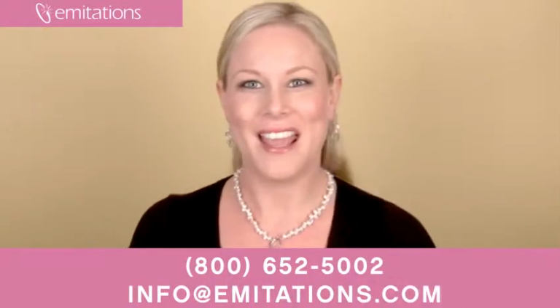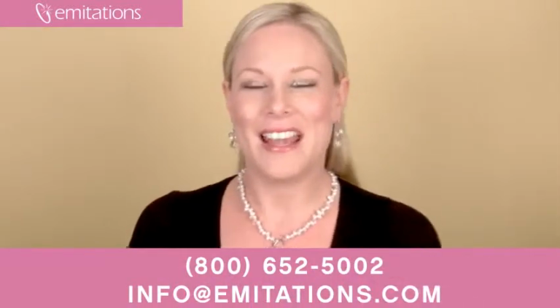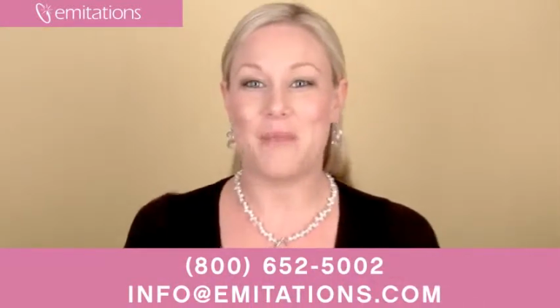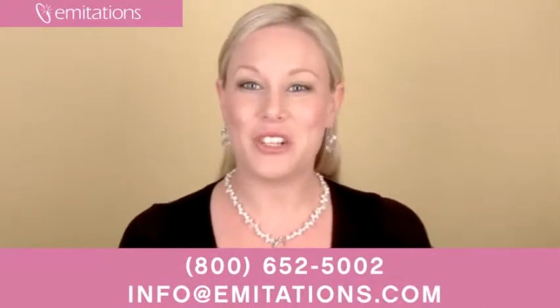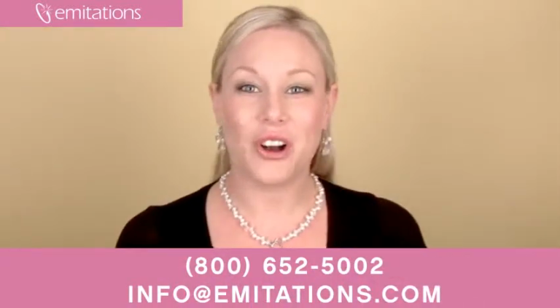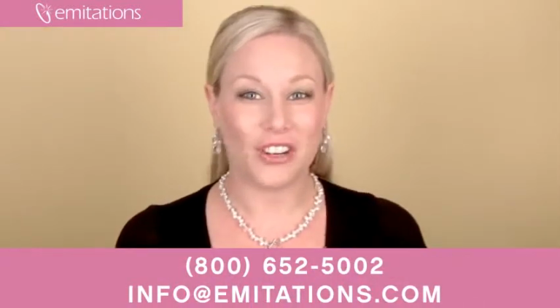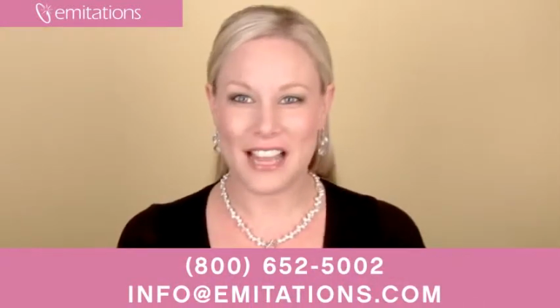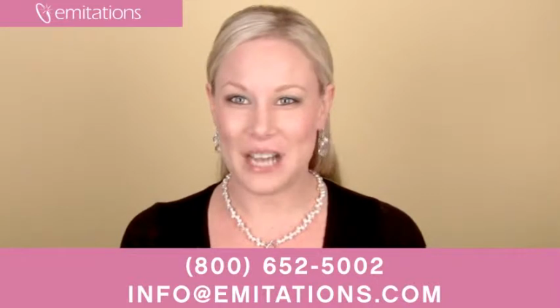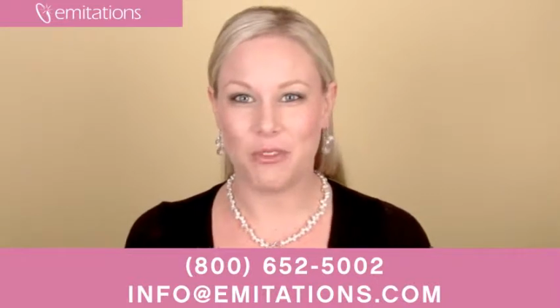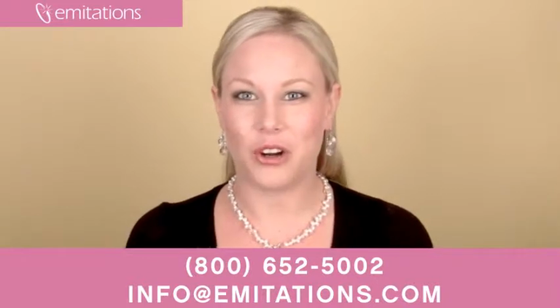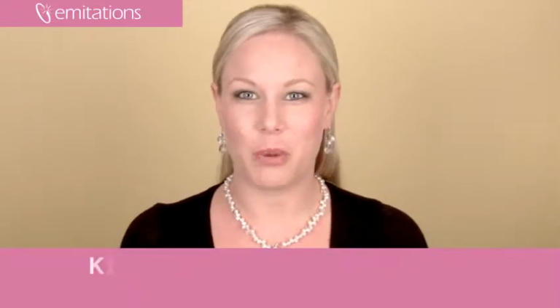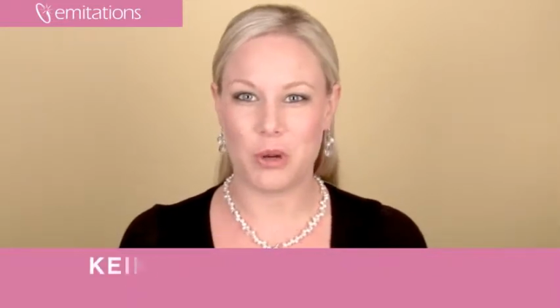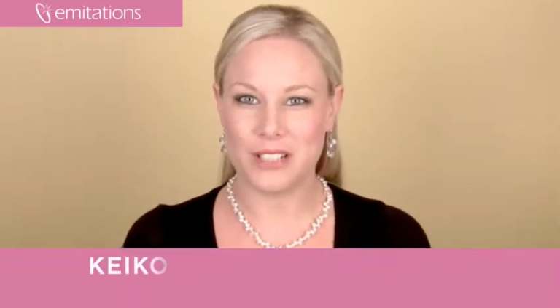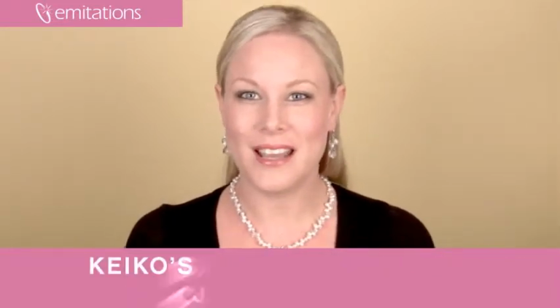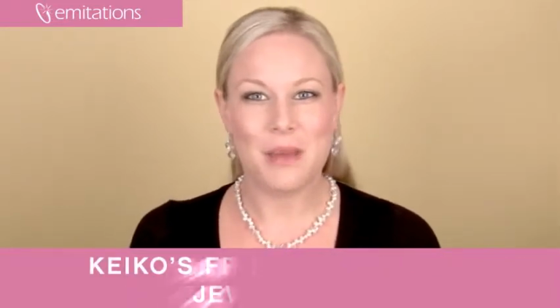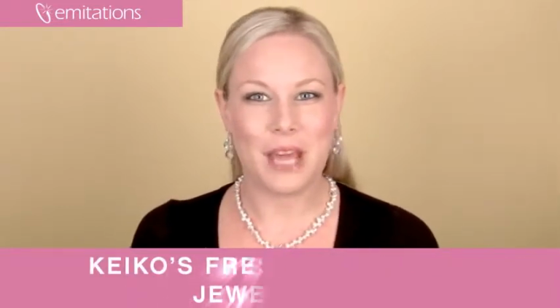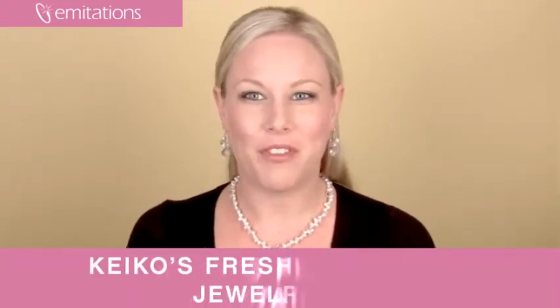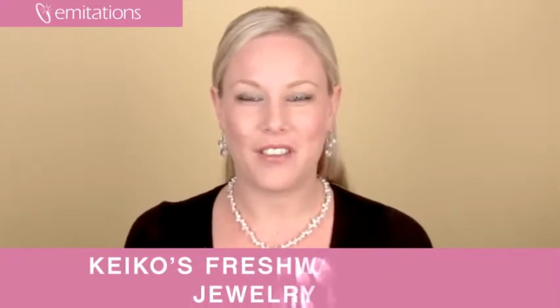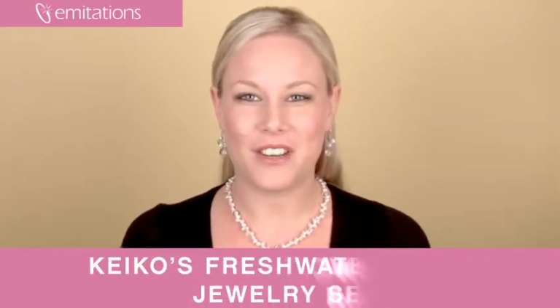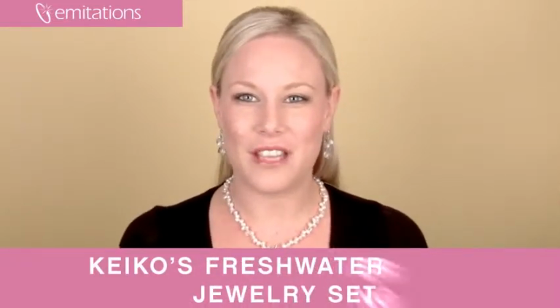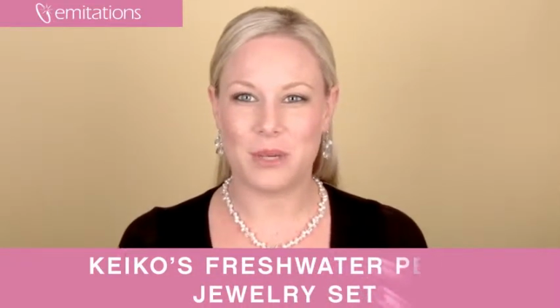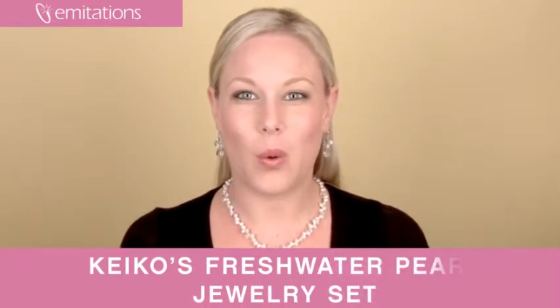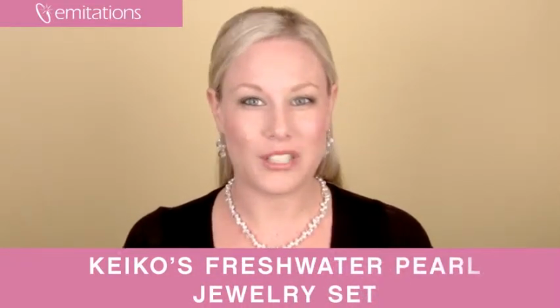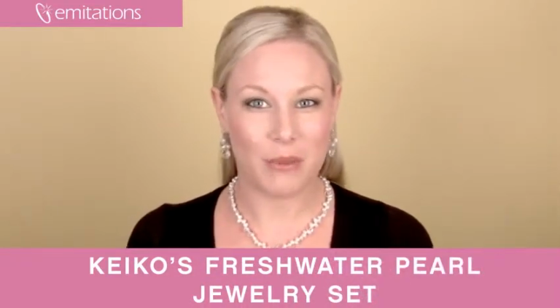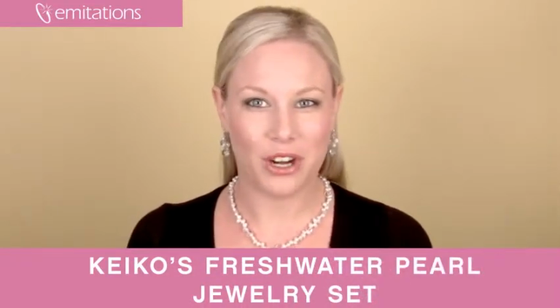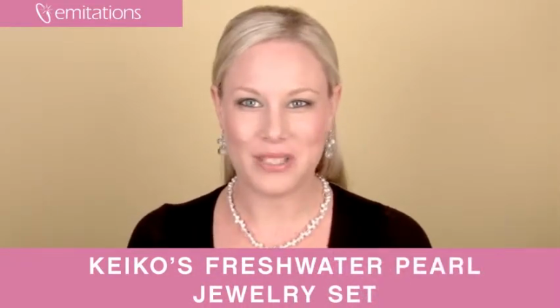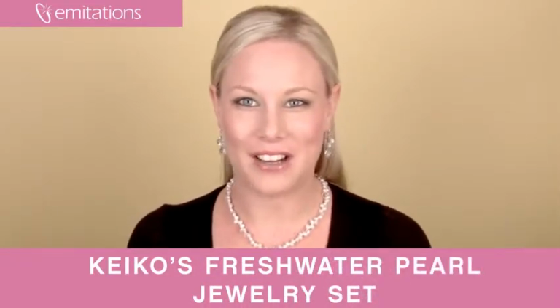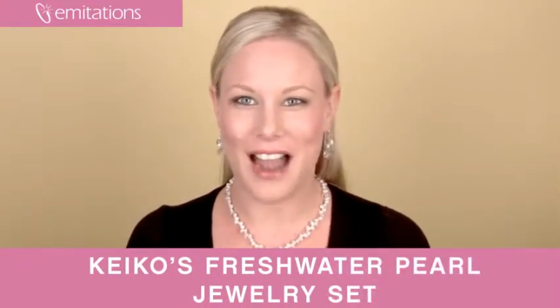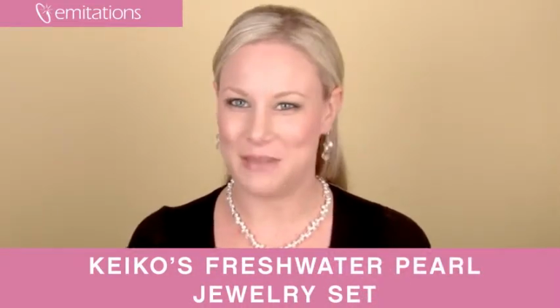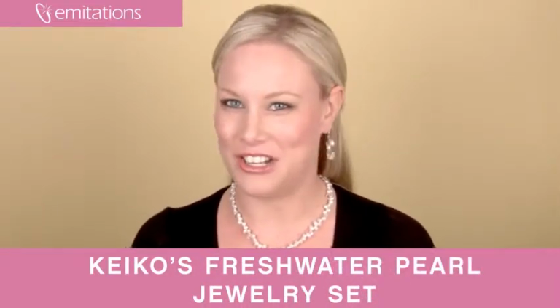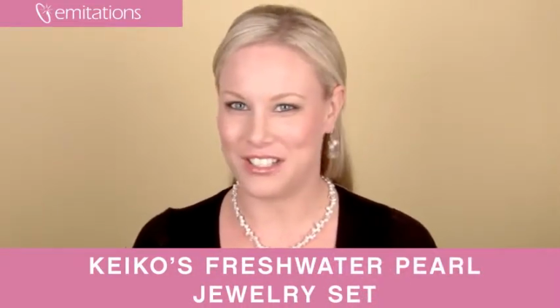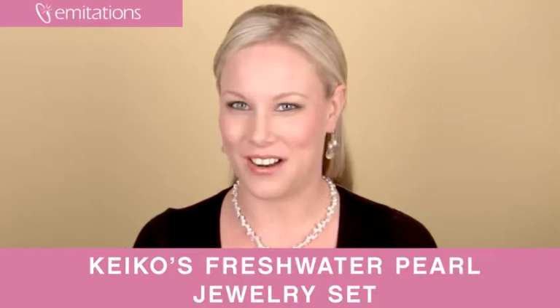Make sure you're already signed up for our current promotions — become a fan of us on Facebook or sign up for our newsletter at imitations.com.